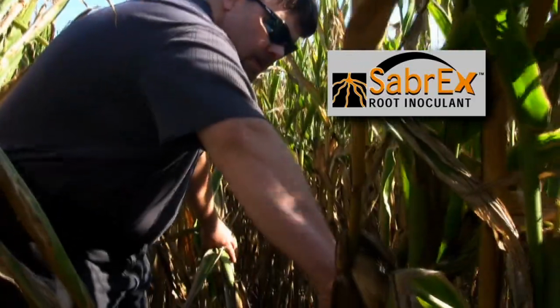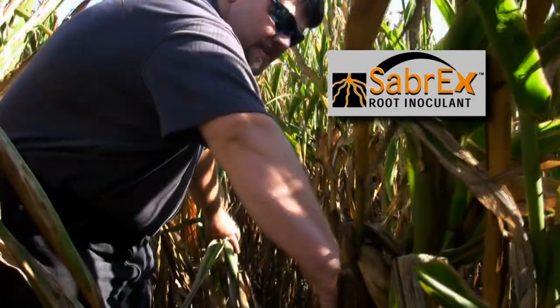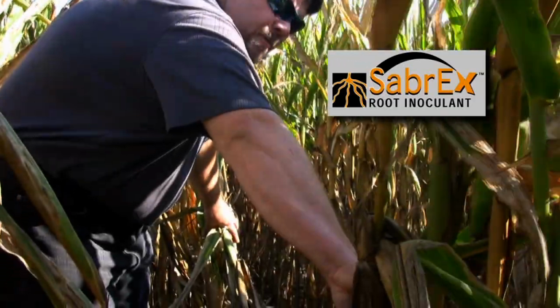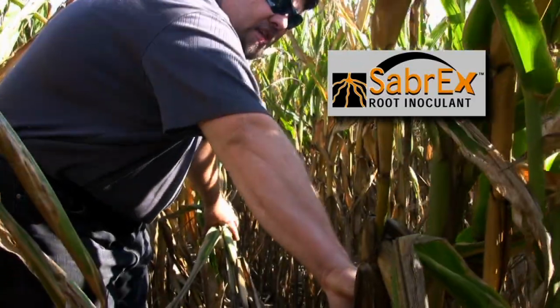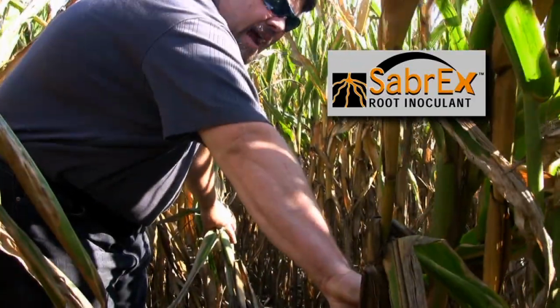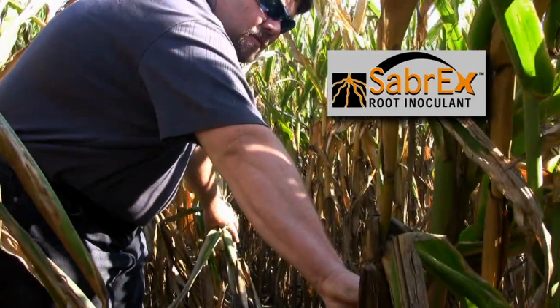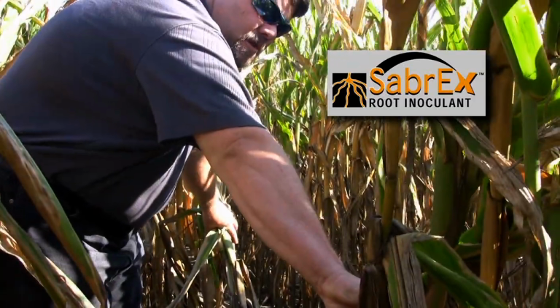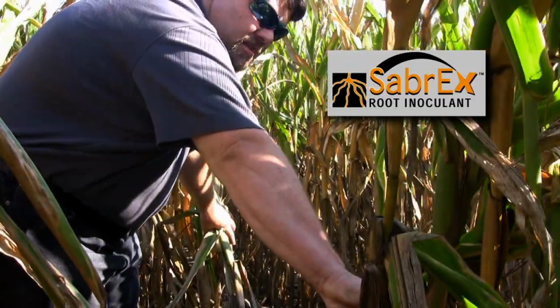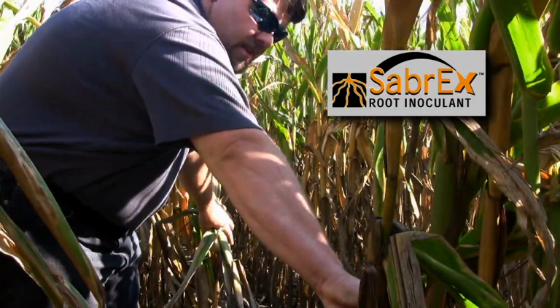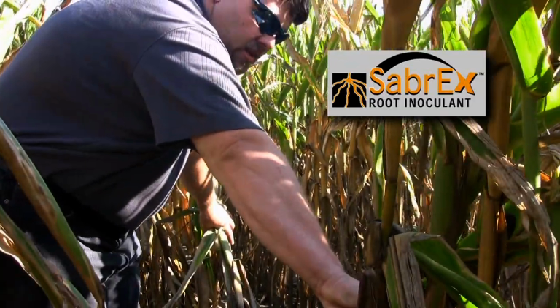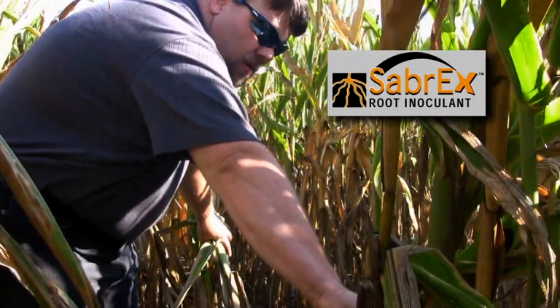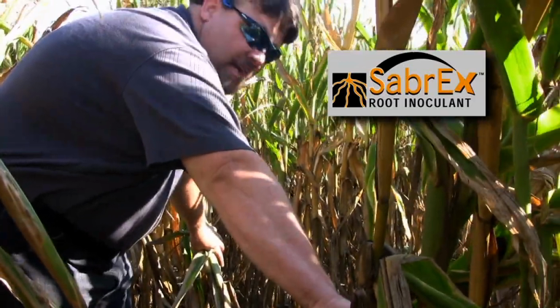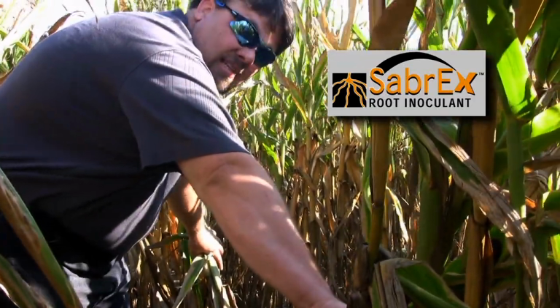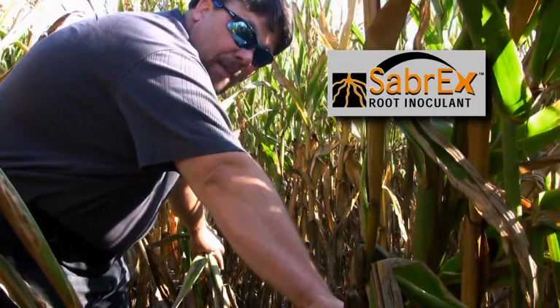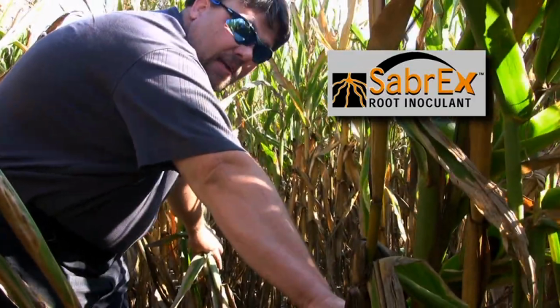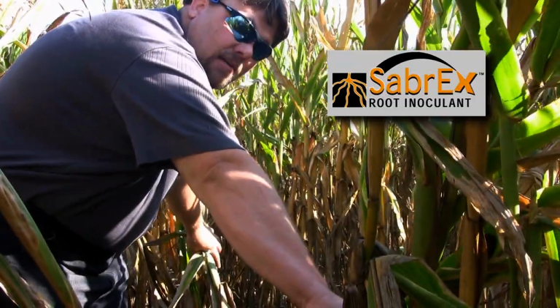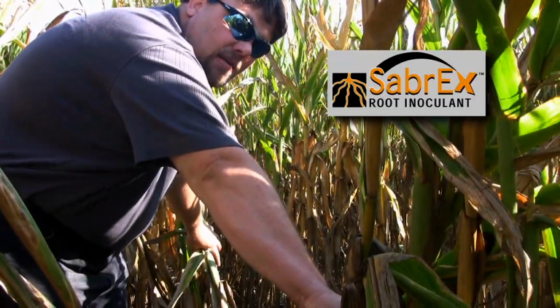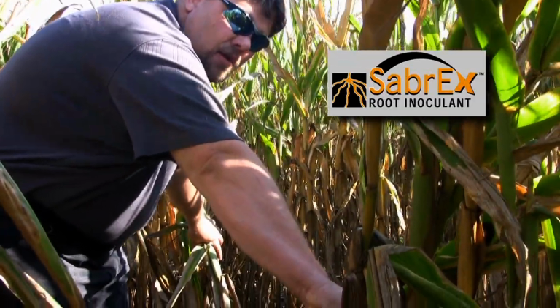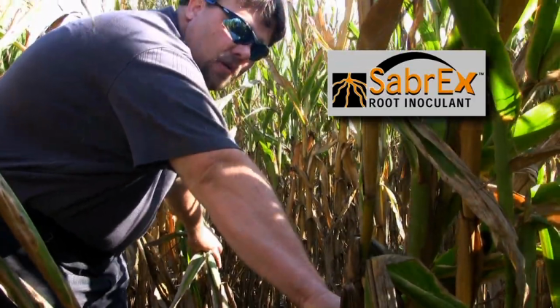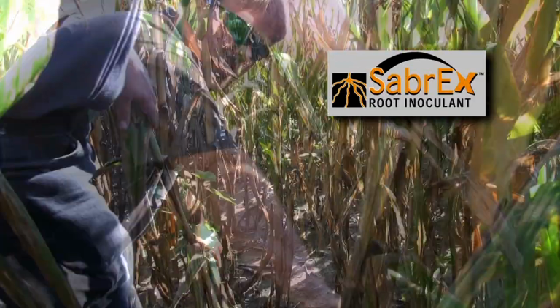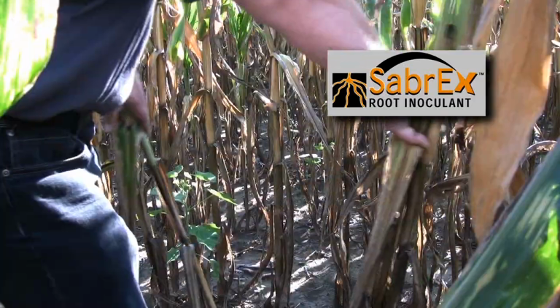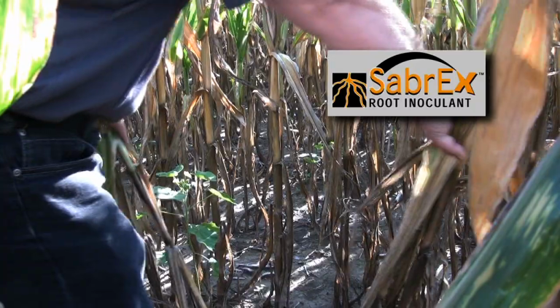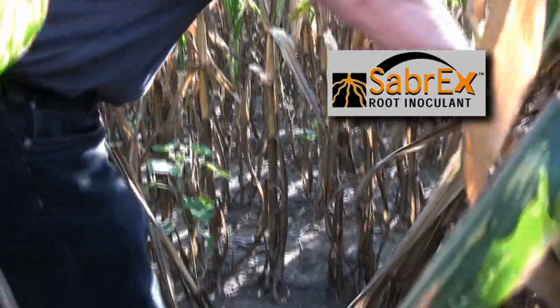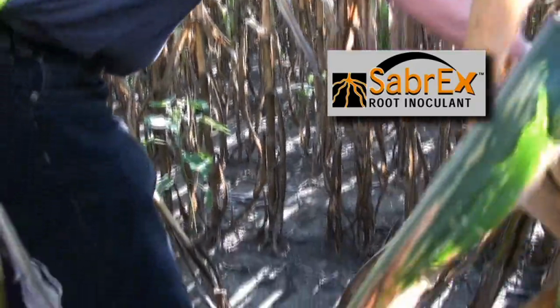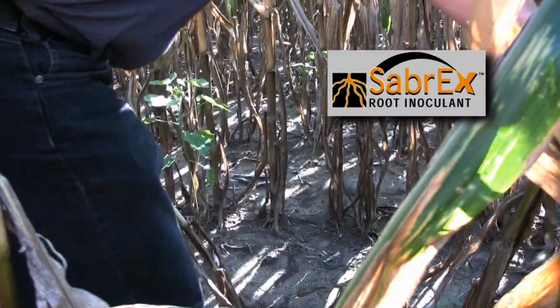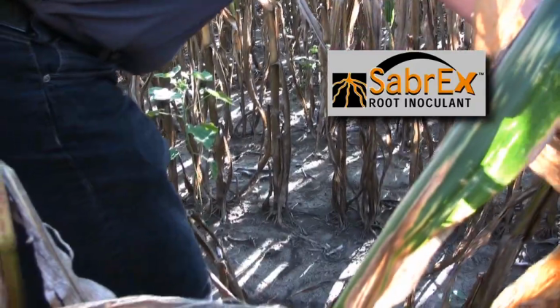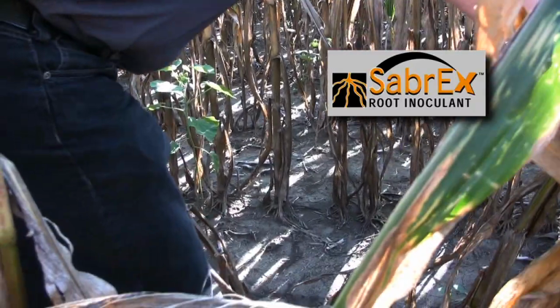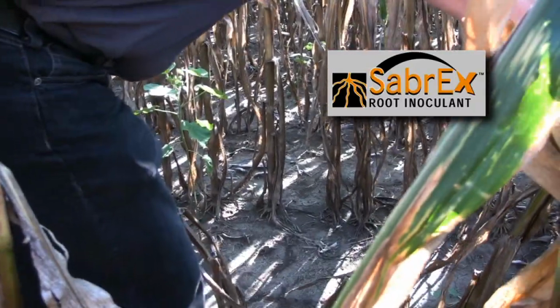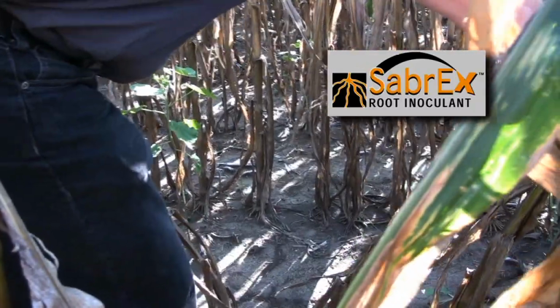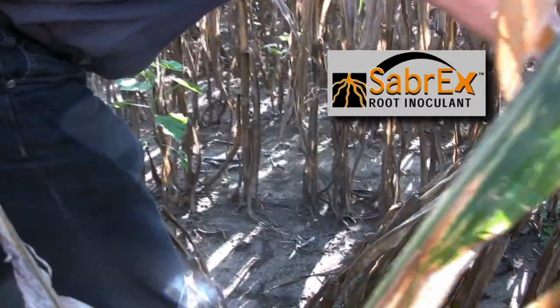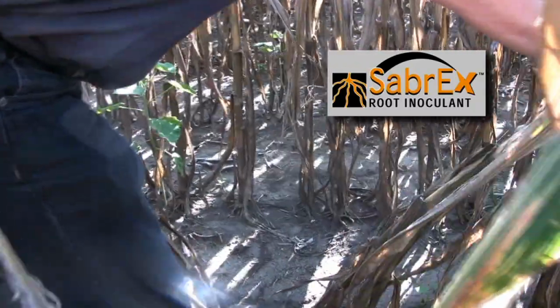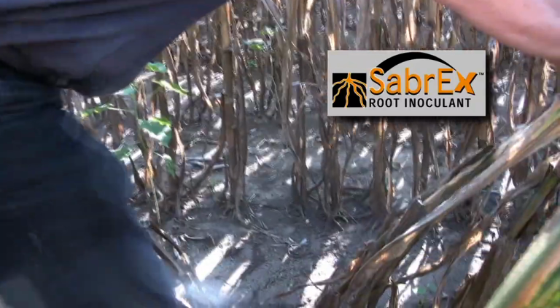As I push it down, you can see that the corn is not snapping. The nodes are intact, they still have good integrity to them.